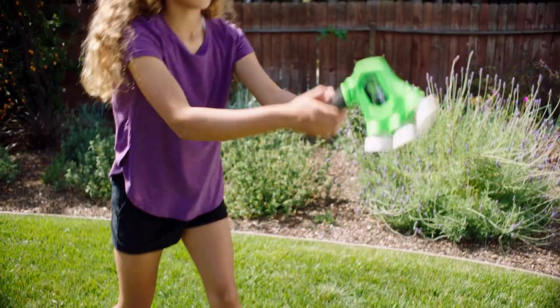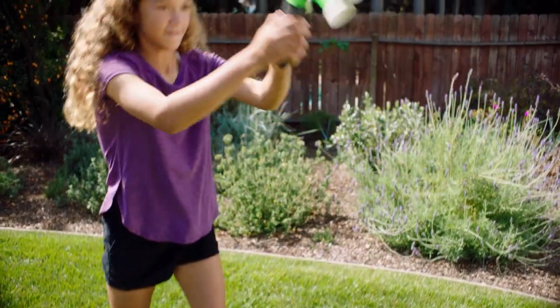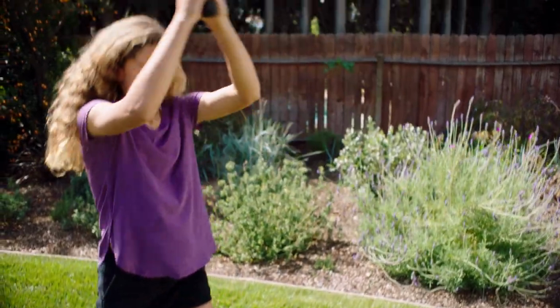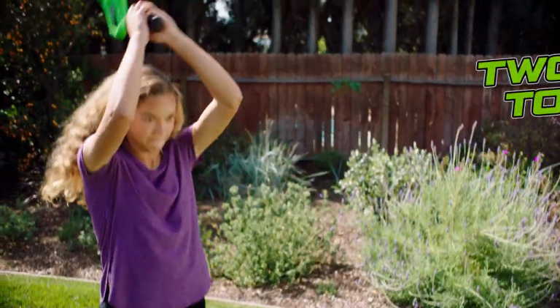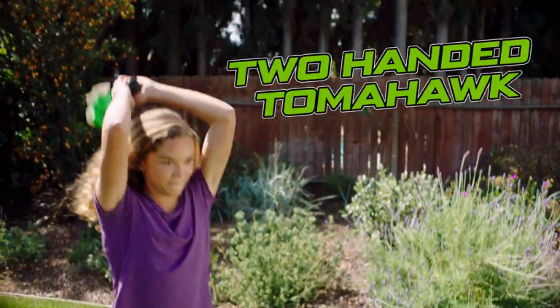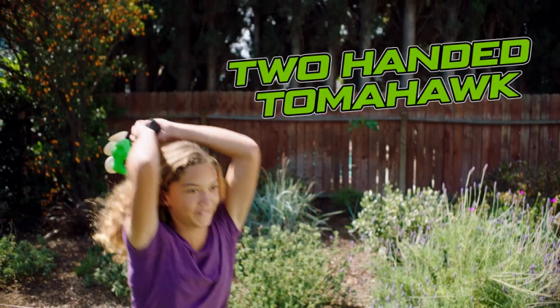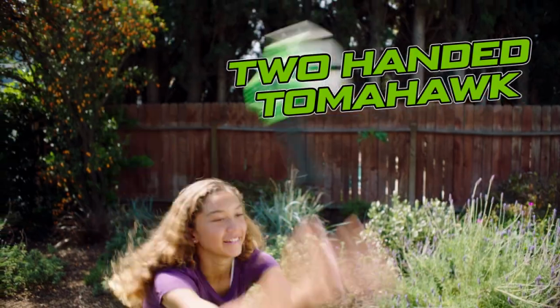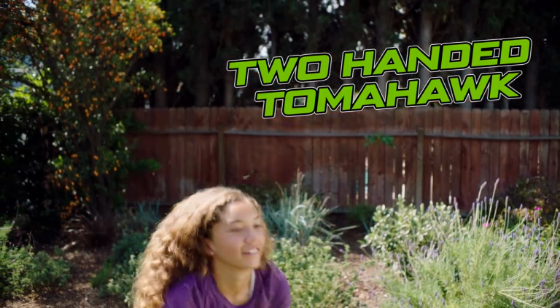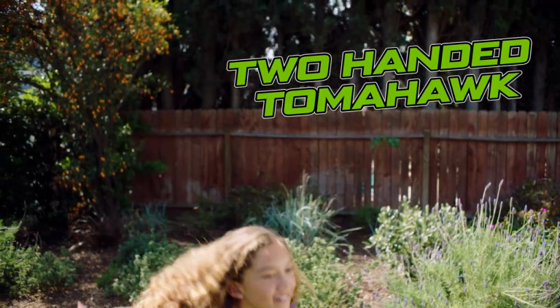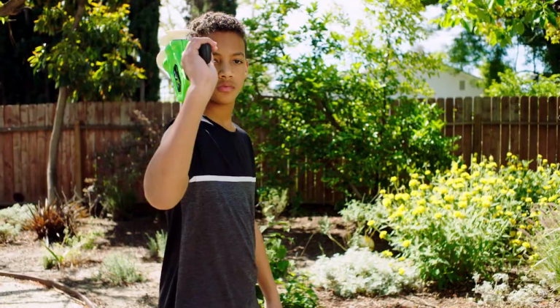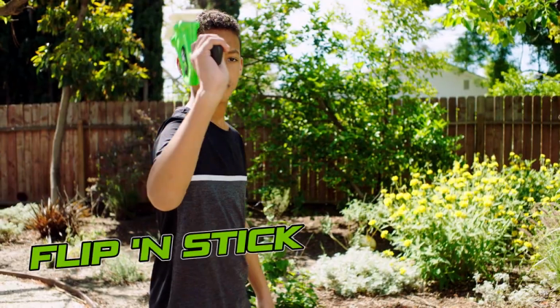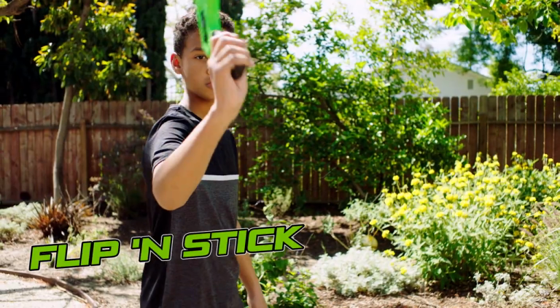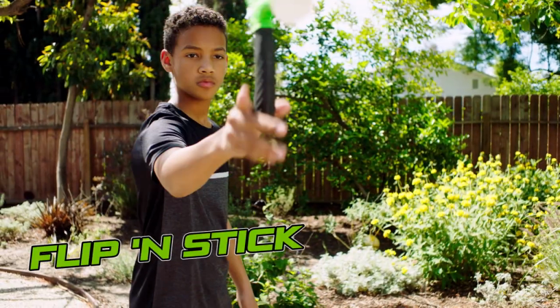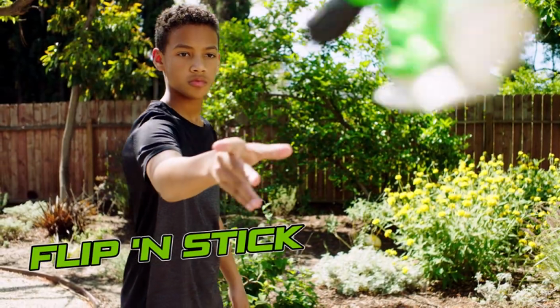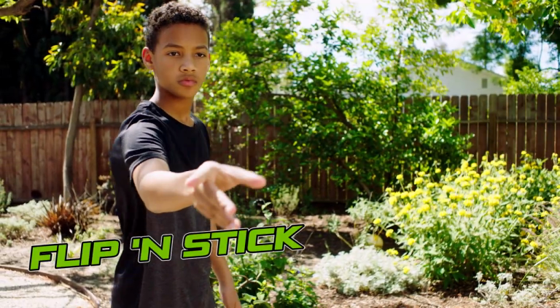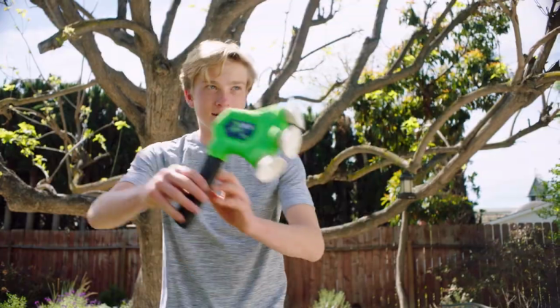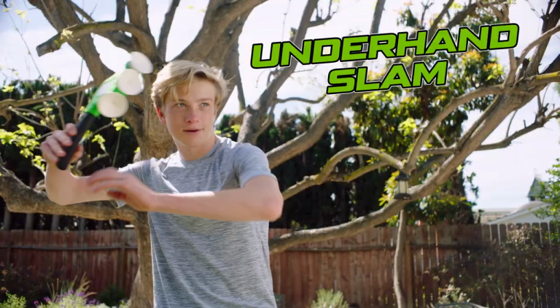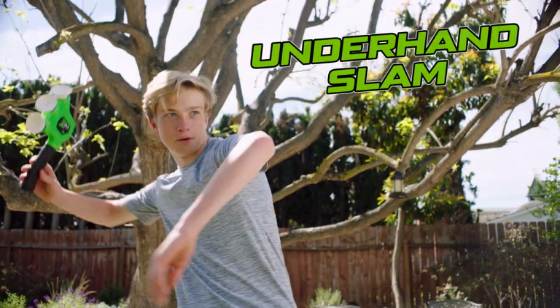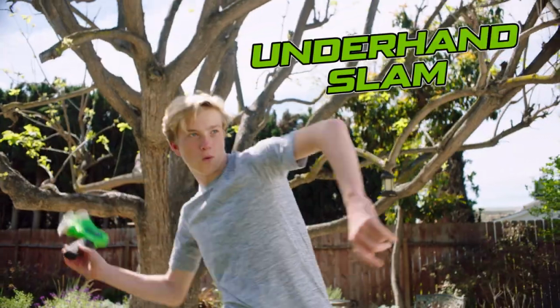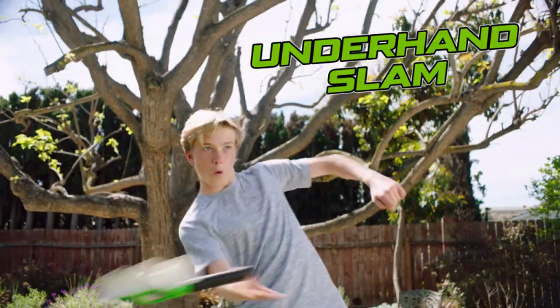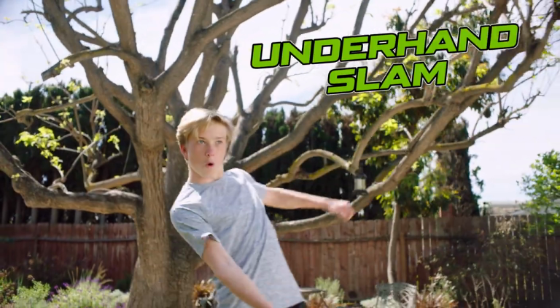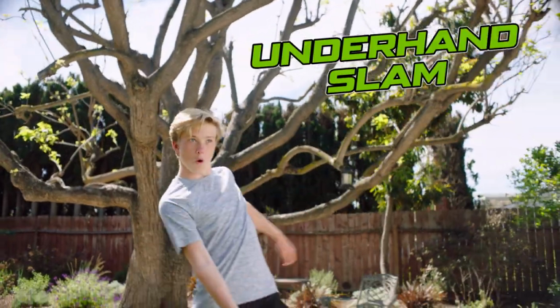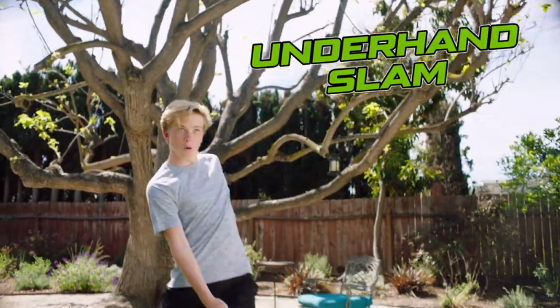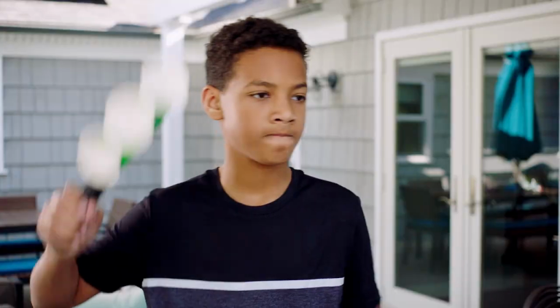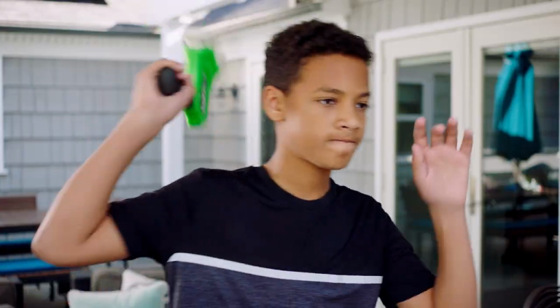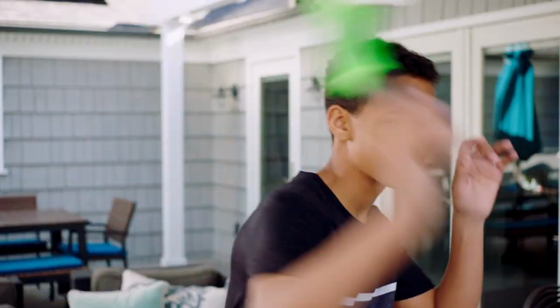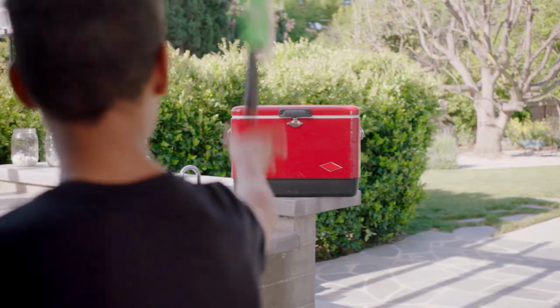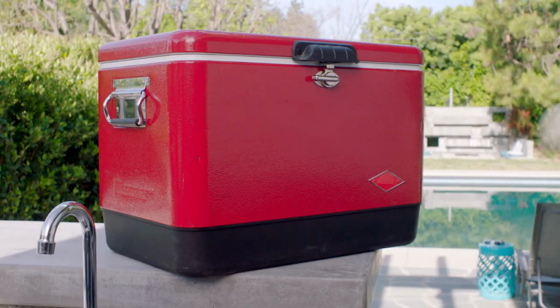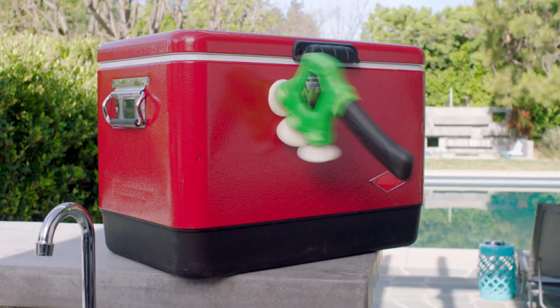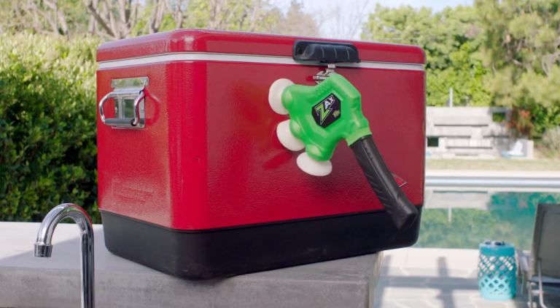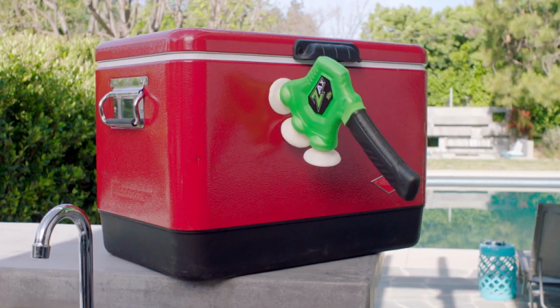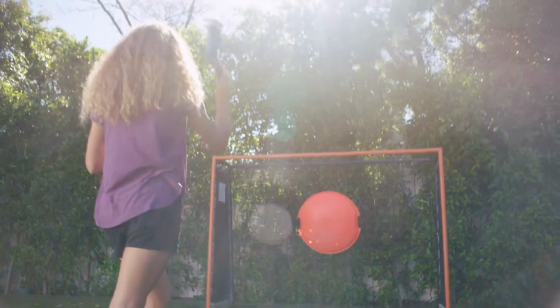Master the two-handed tomahawk, the flippin' stick, the underhand slam. It's a Zaxx throwdown.